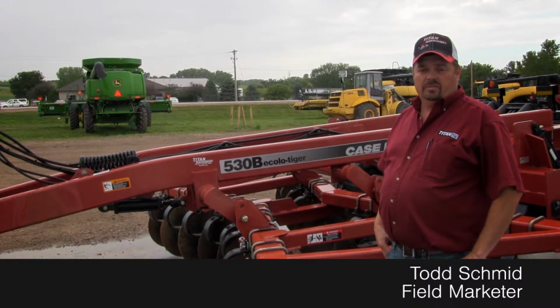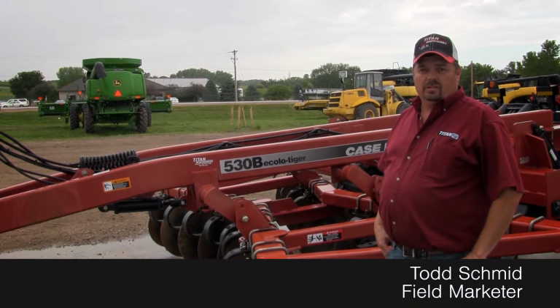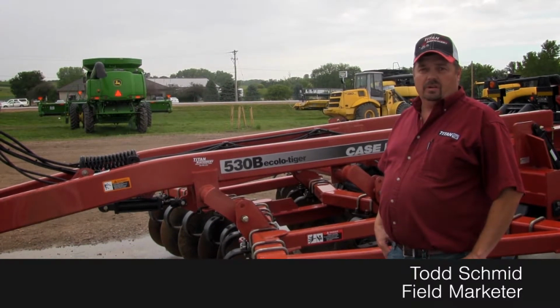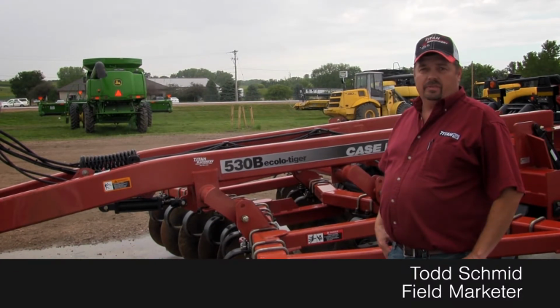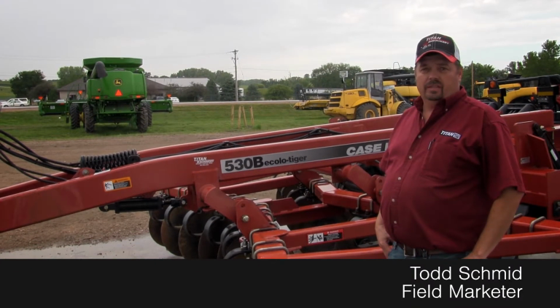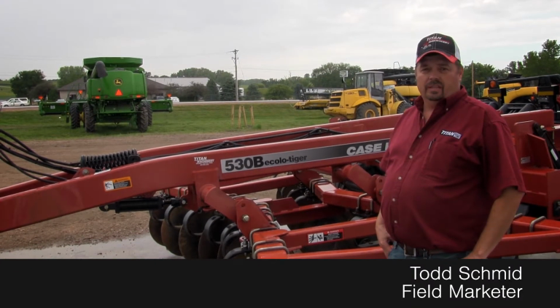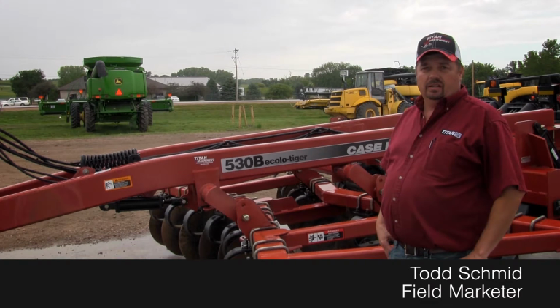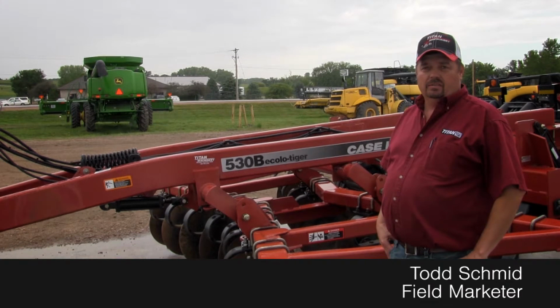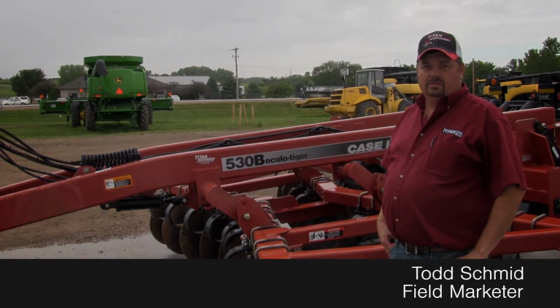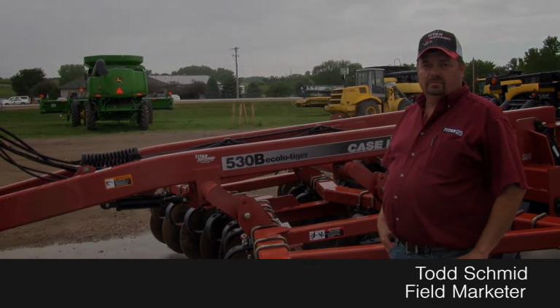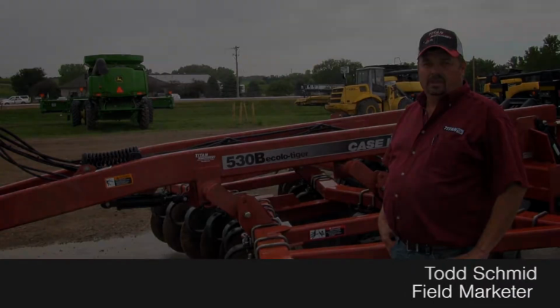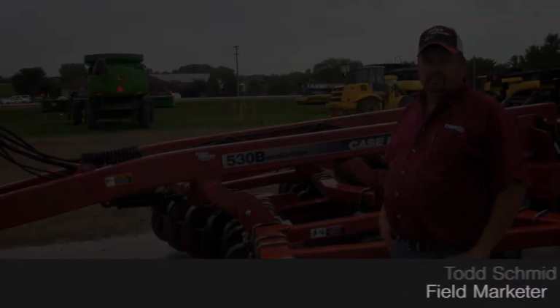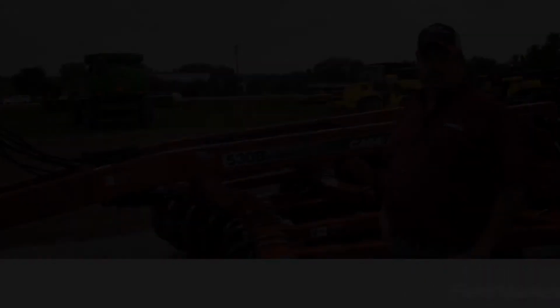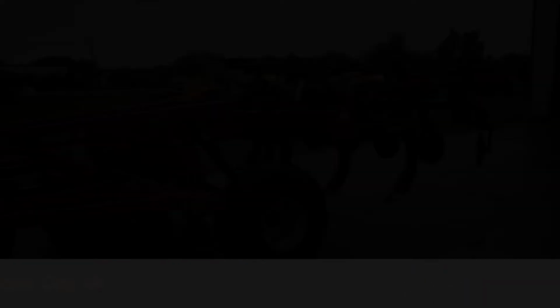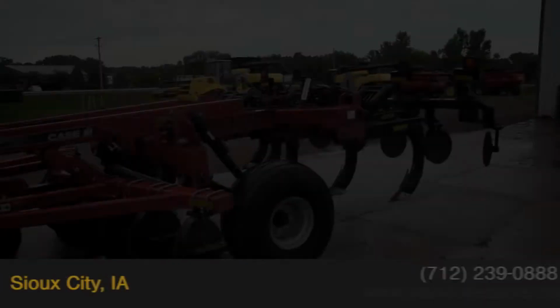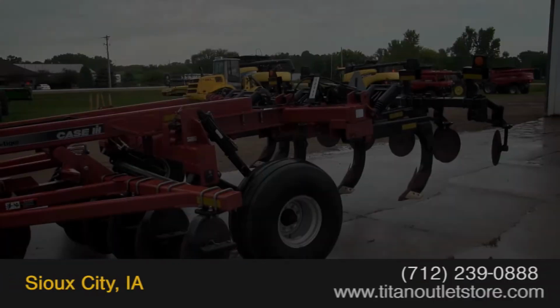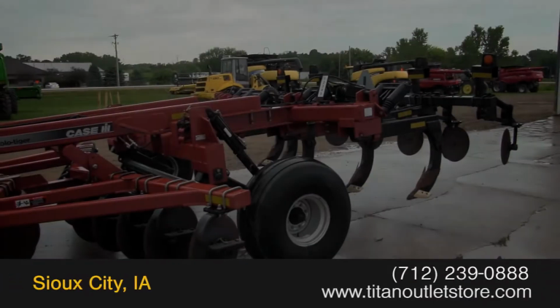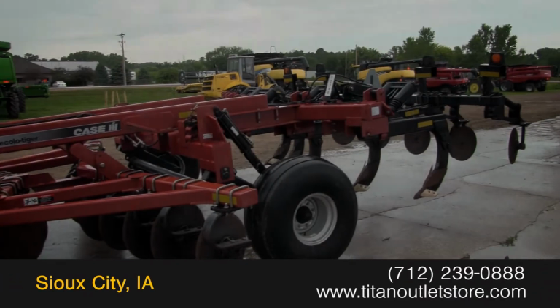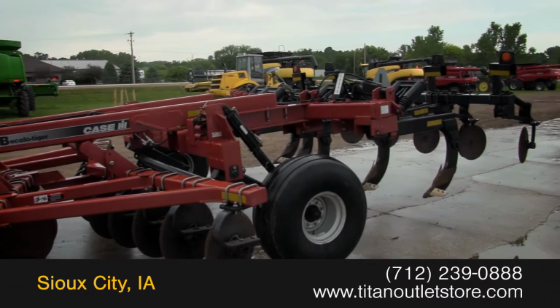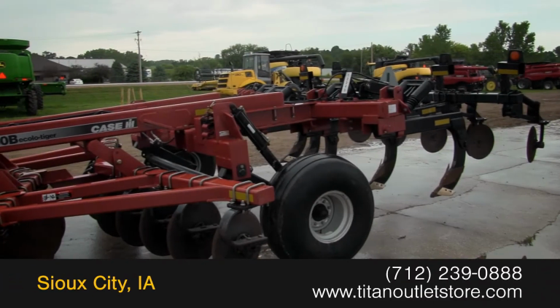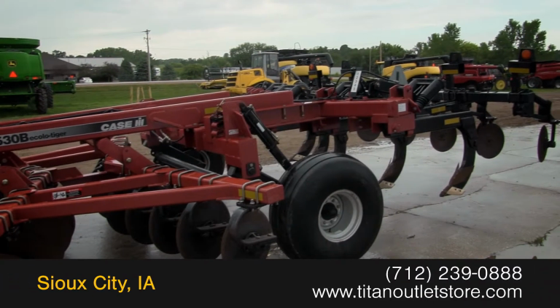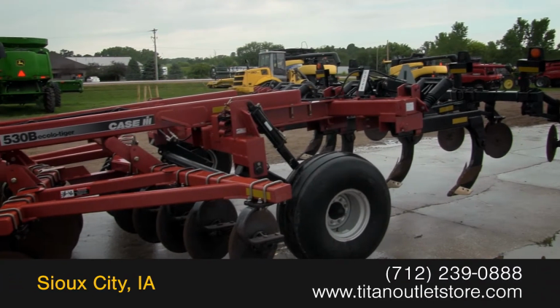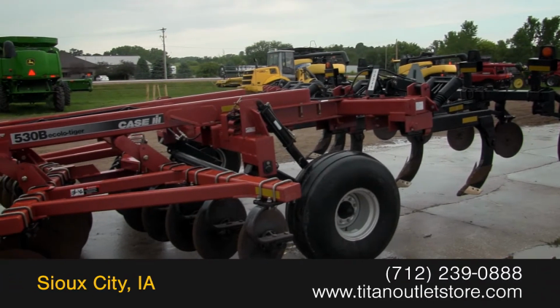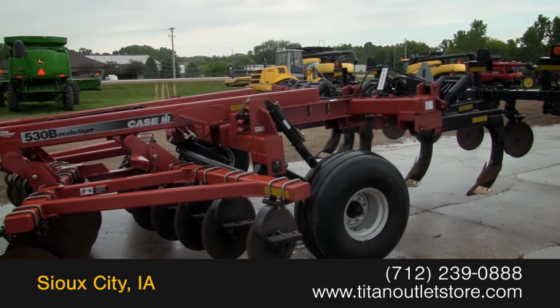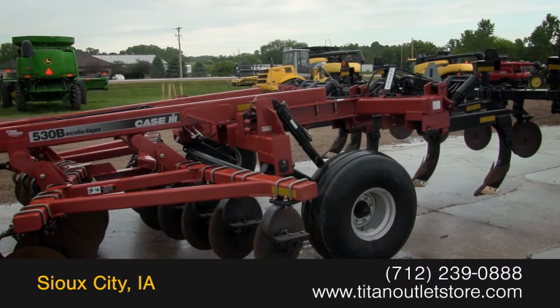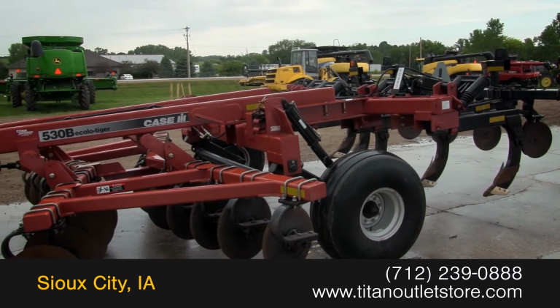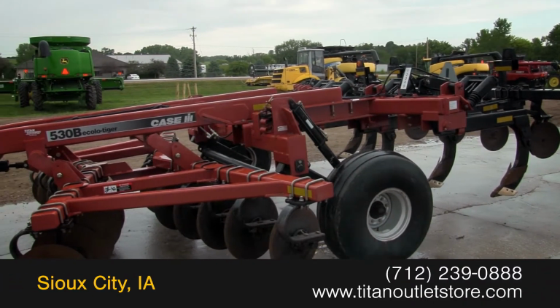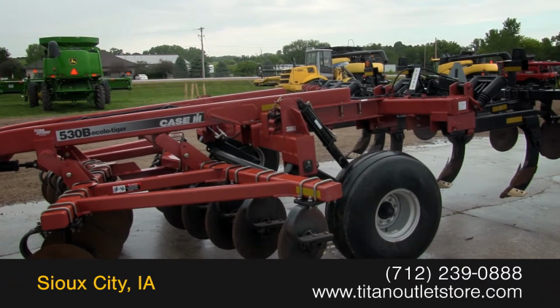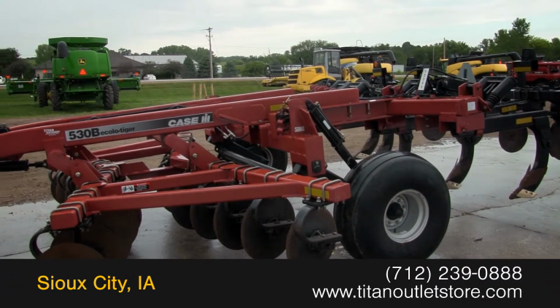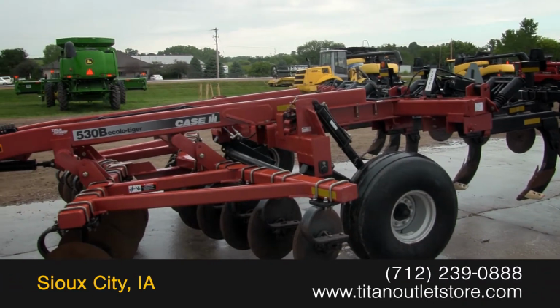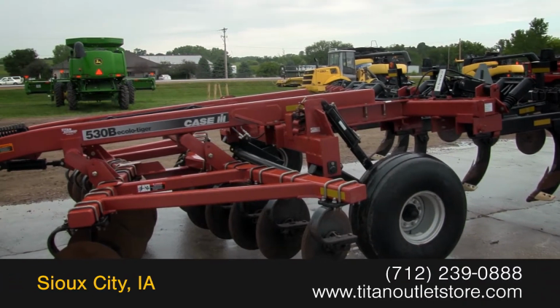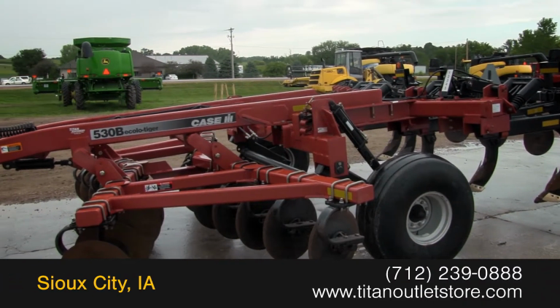Give us a call if you need anything else. Thank you. Available now at the Titan Outlet Store.